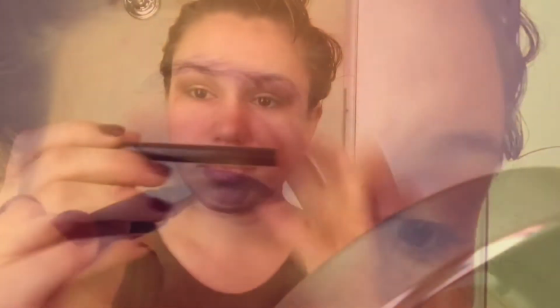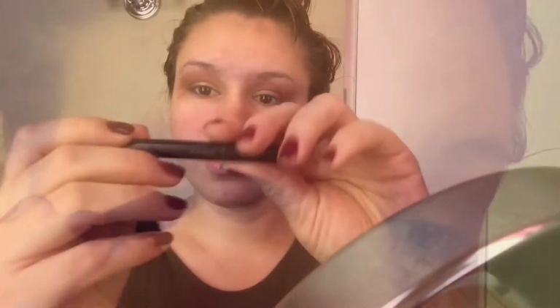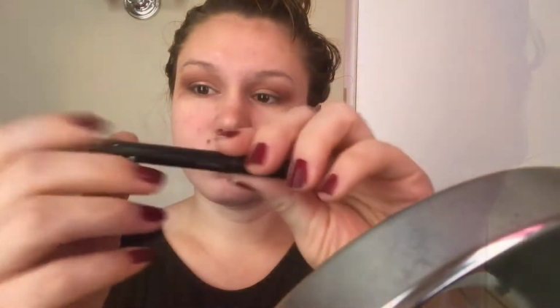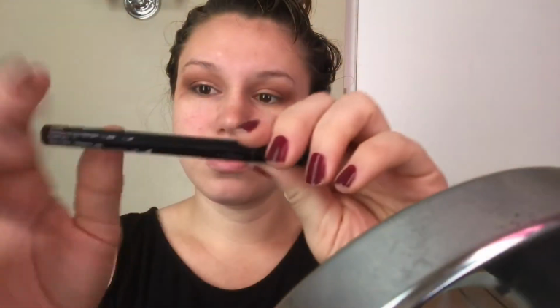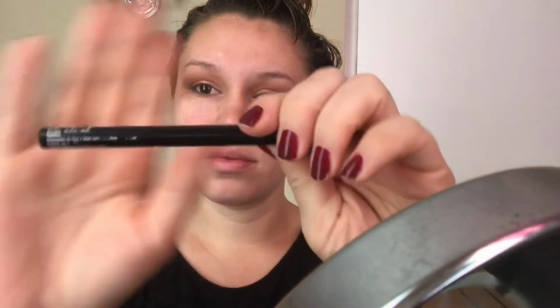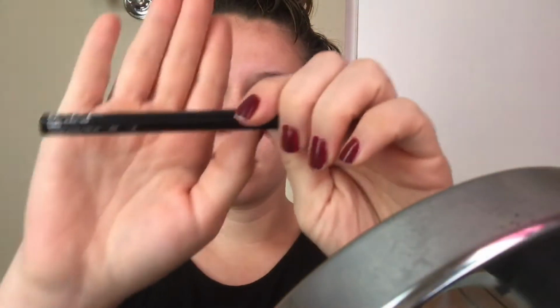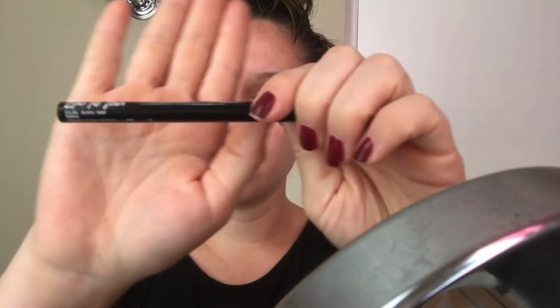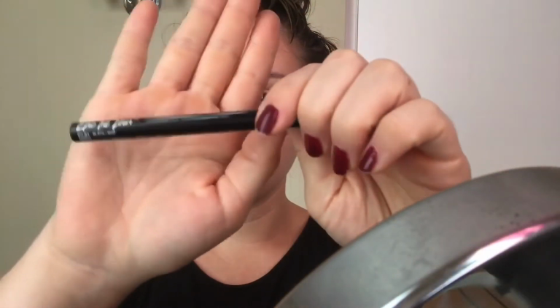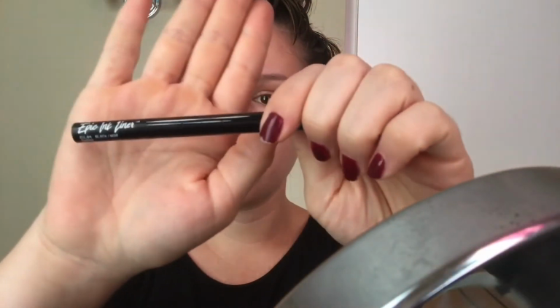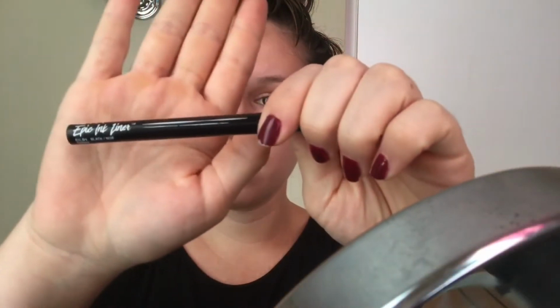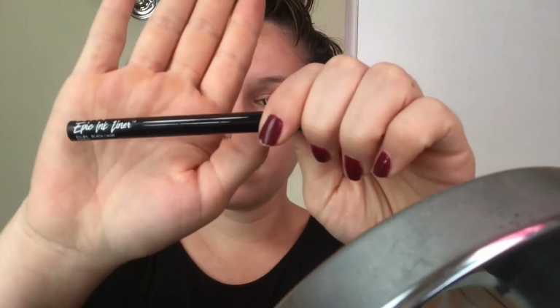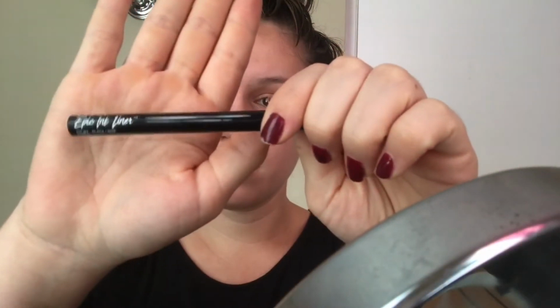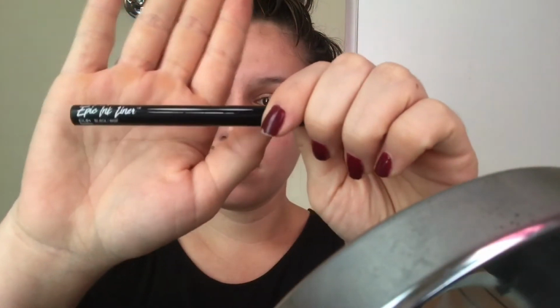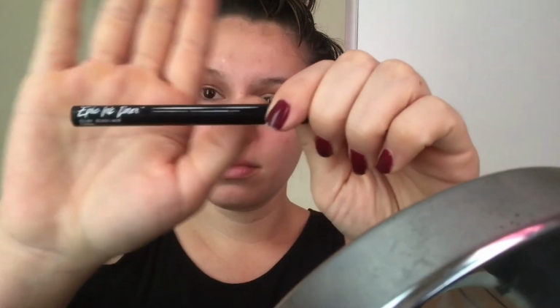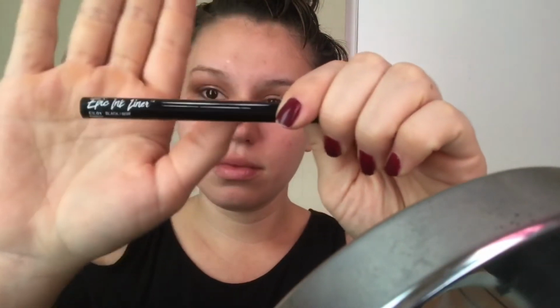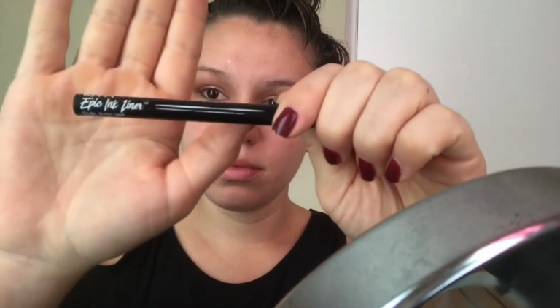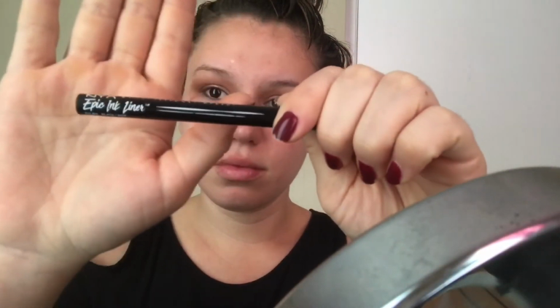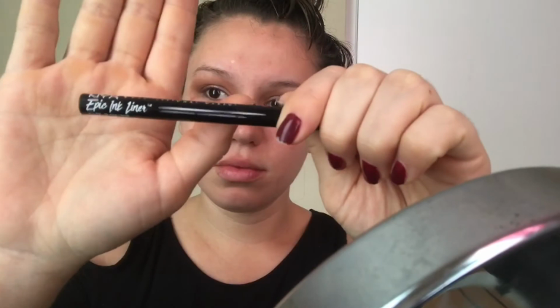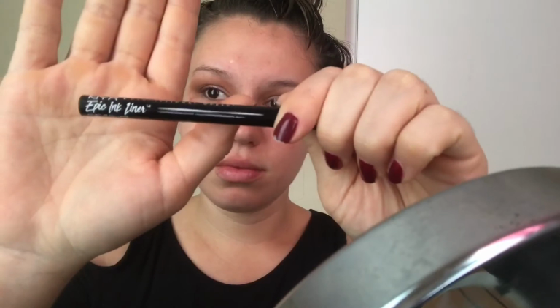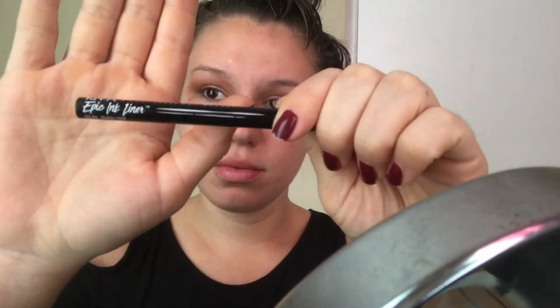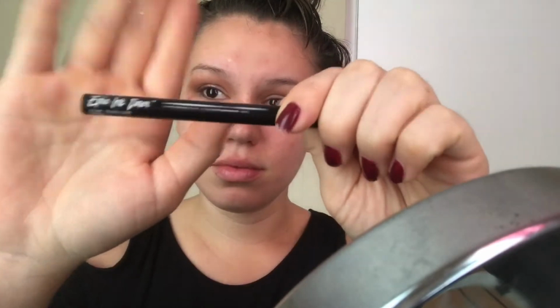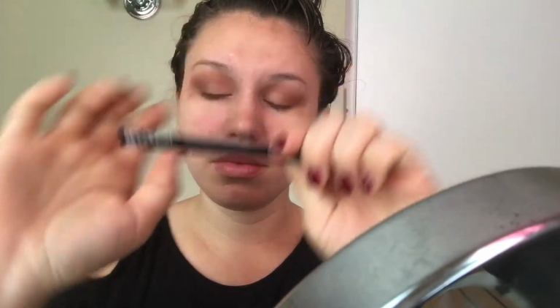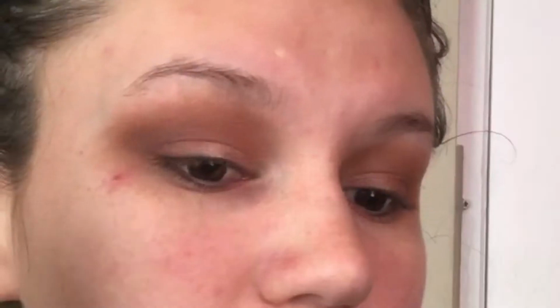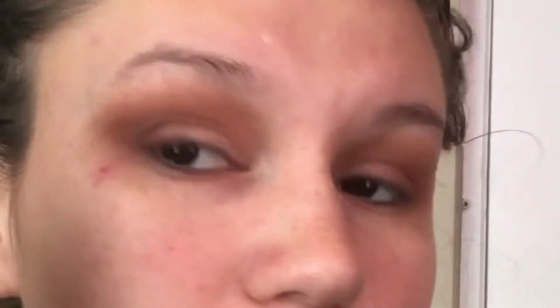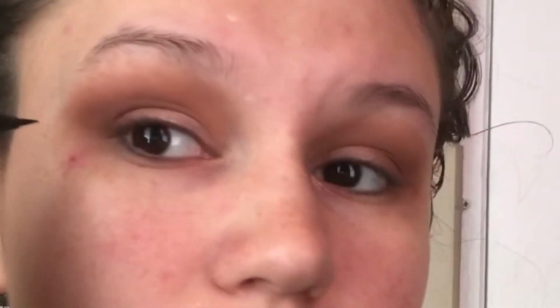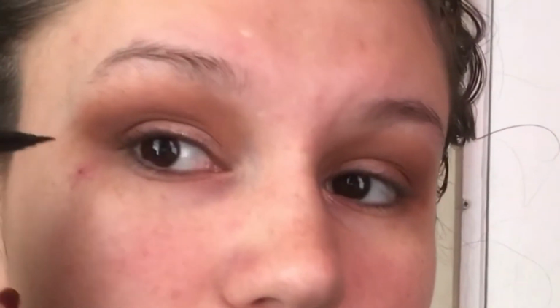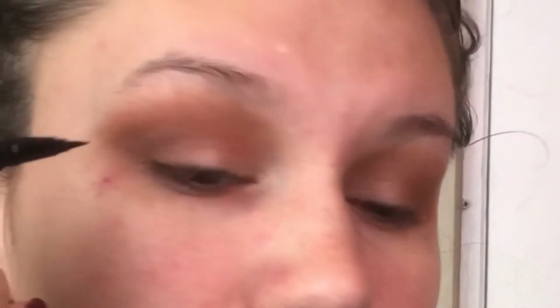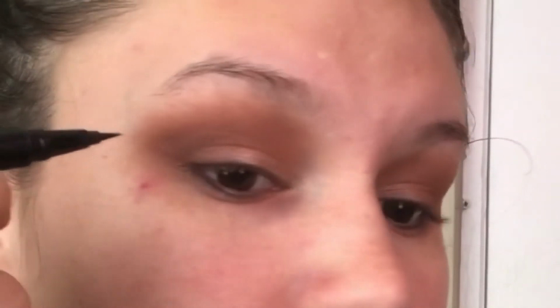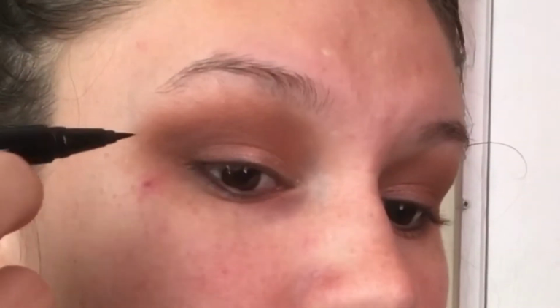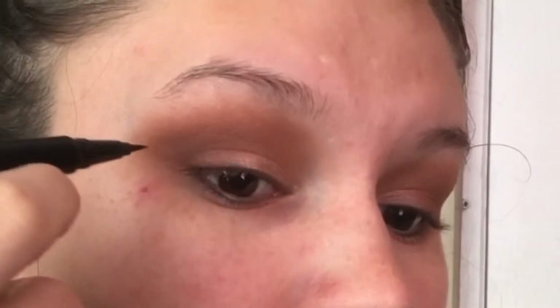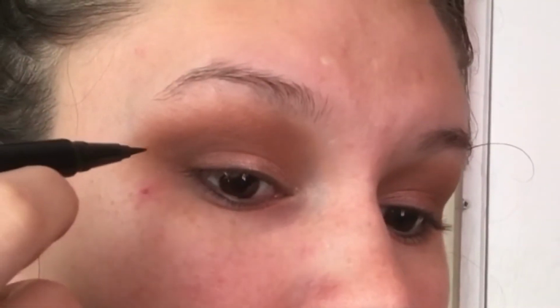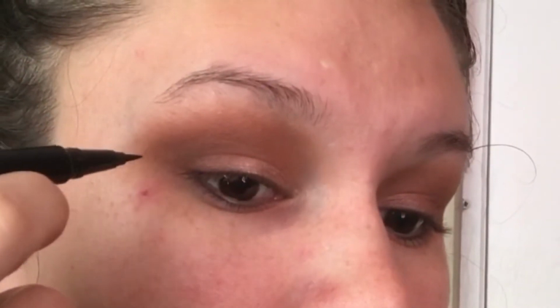Hey everybody! Today I'm going to show you how I like to do my wing liner. I'm going to be using NYX Epic Ink liner.